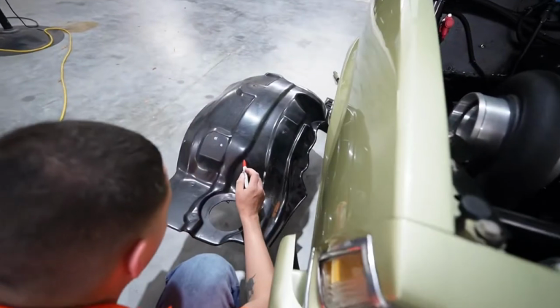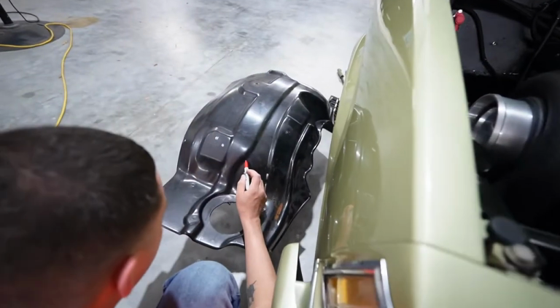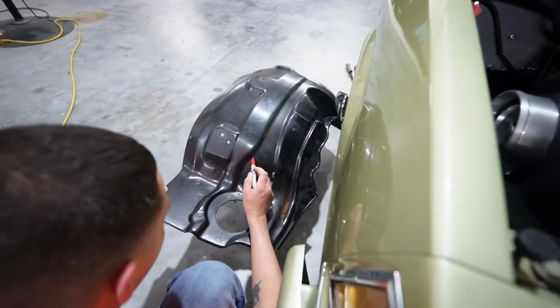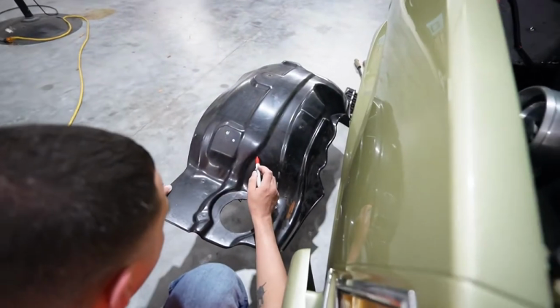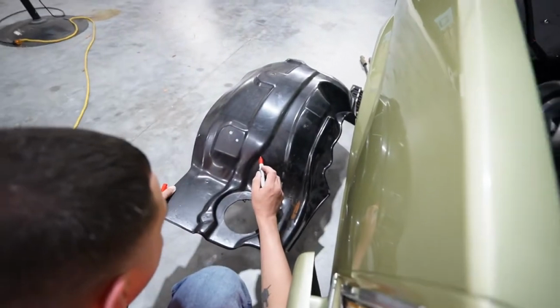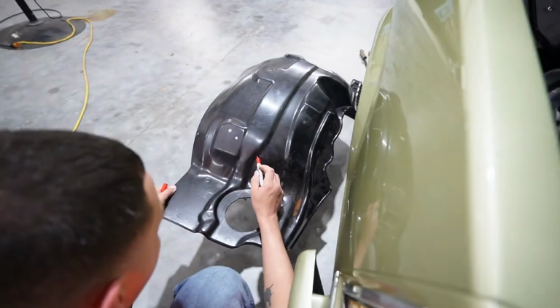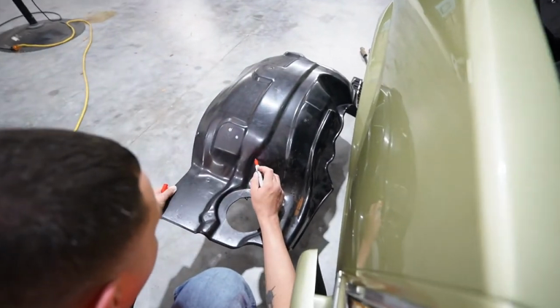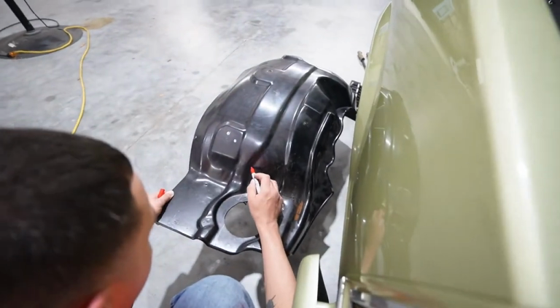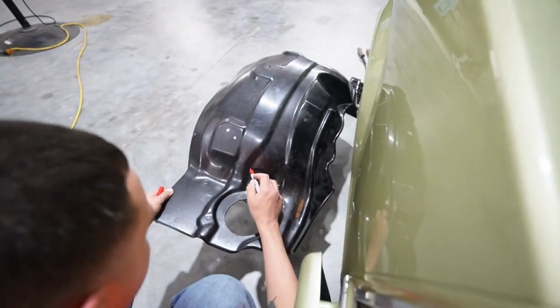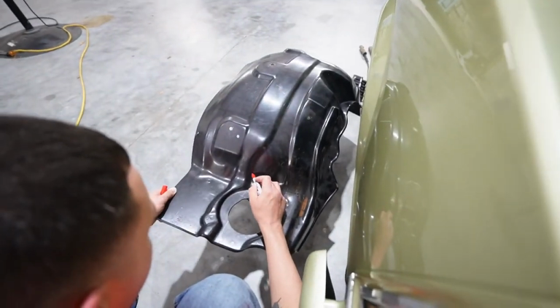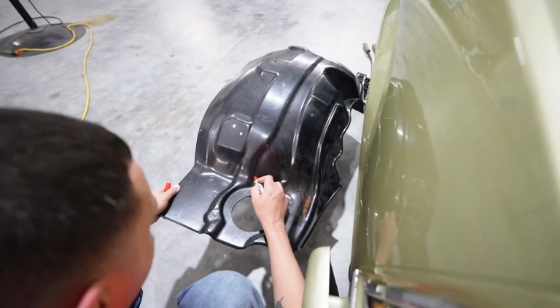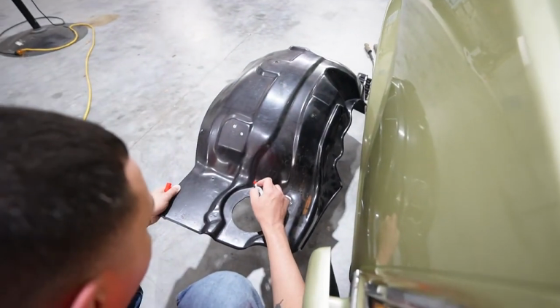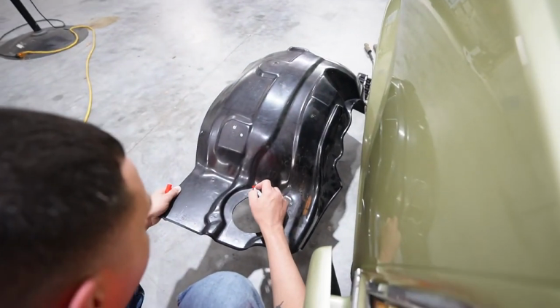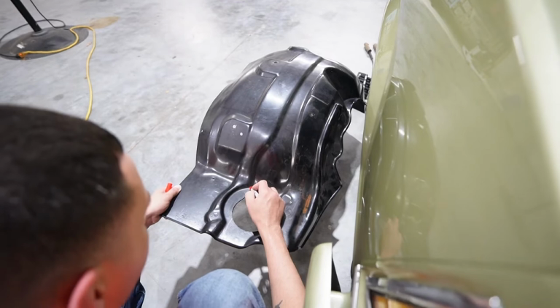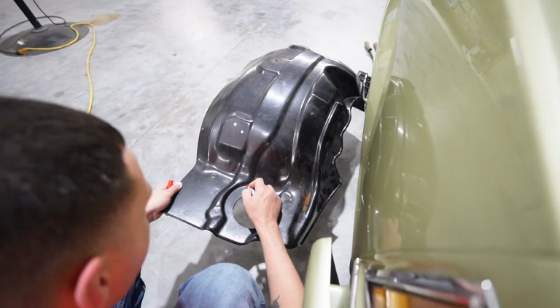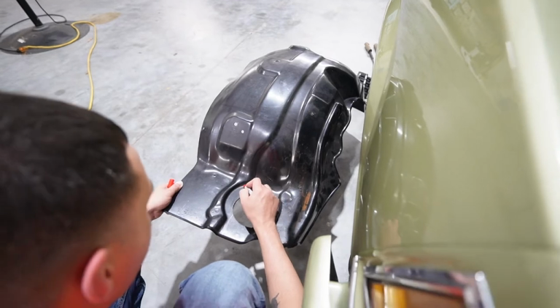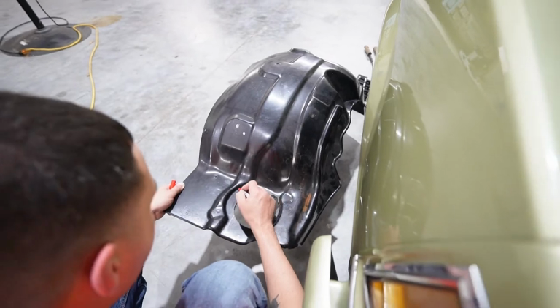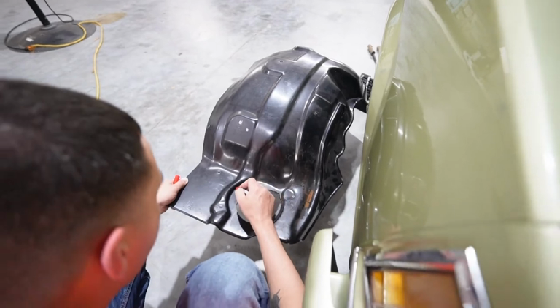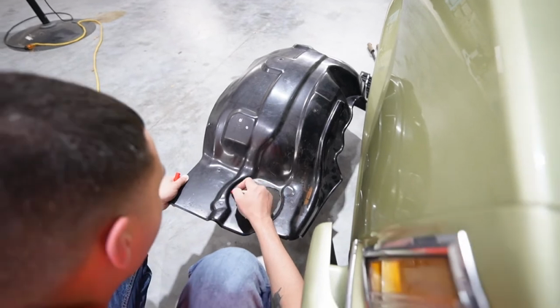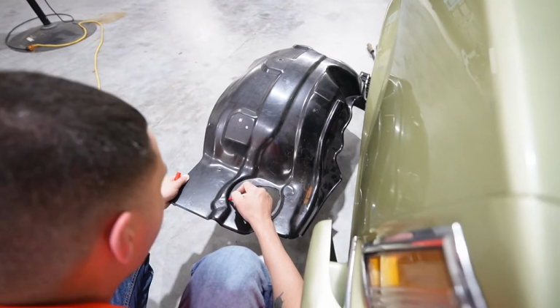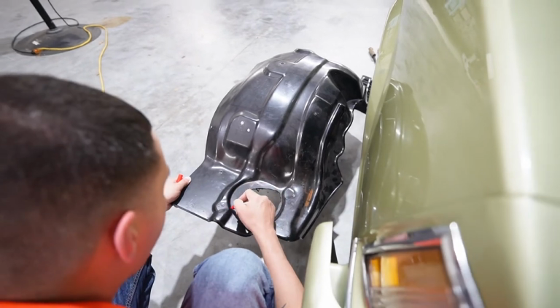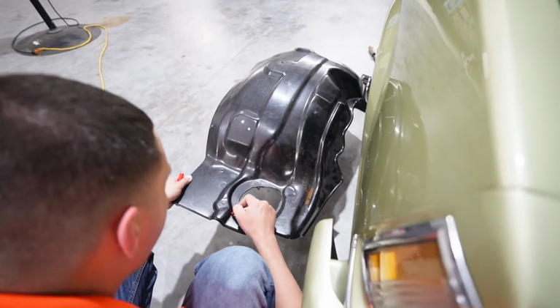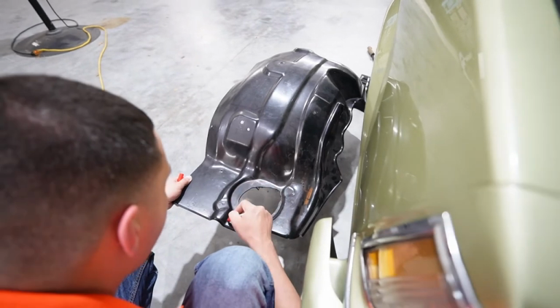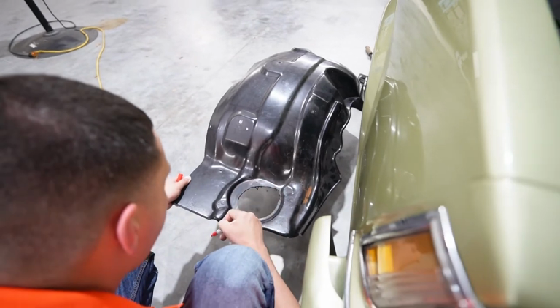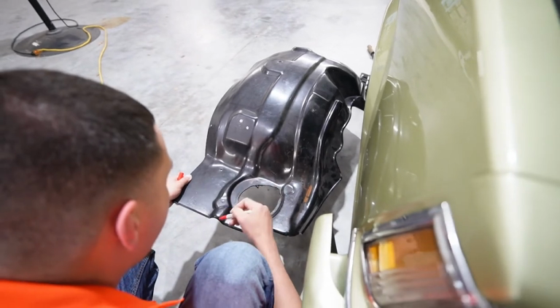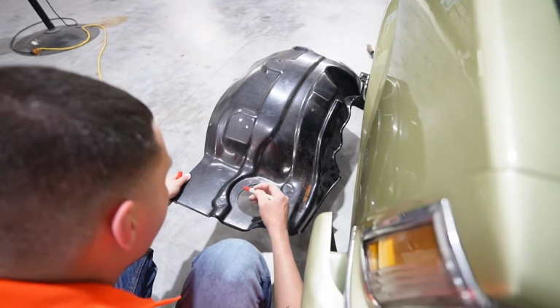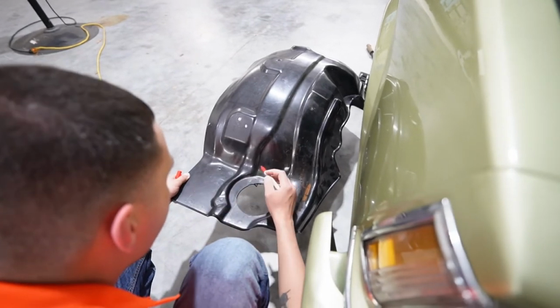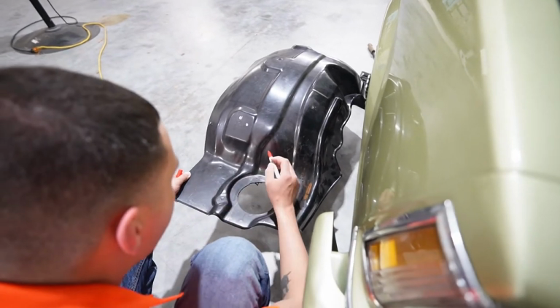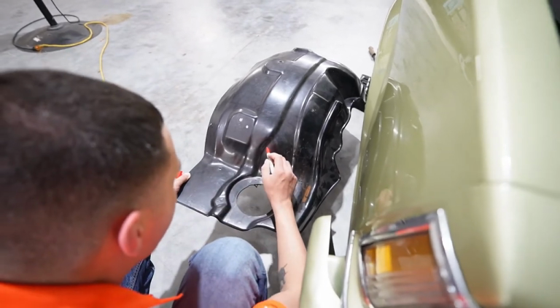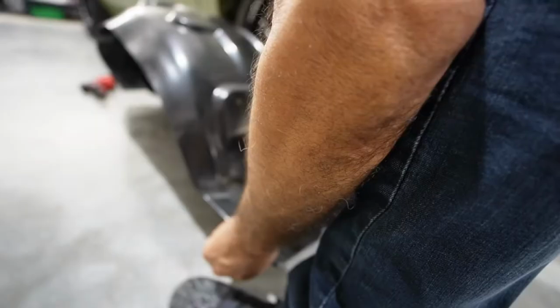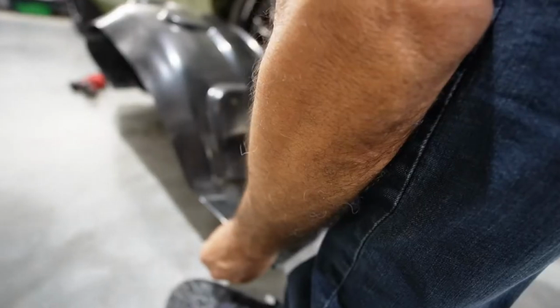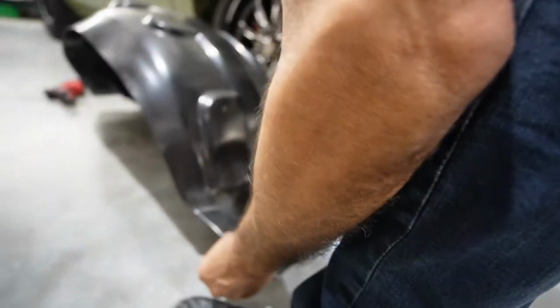Follow this line right here. Yeah, that would look a lot better.